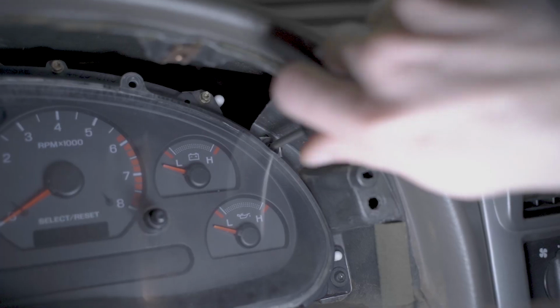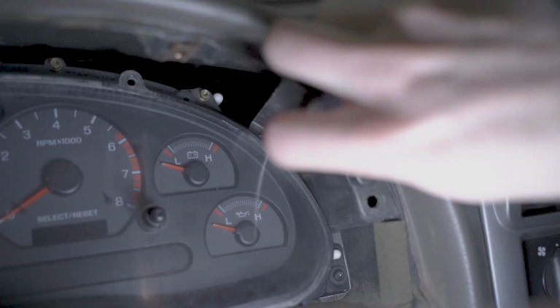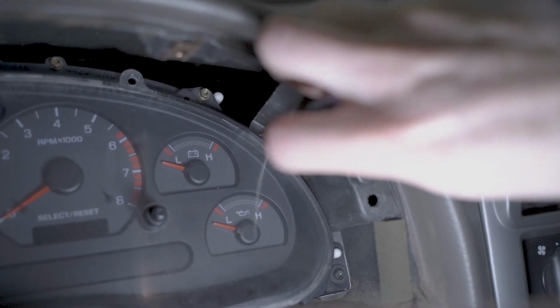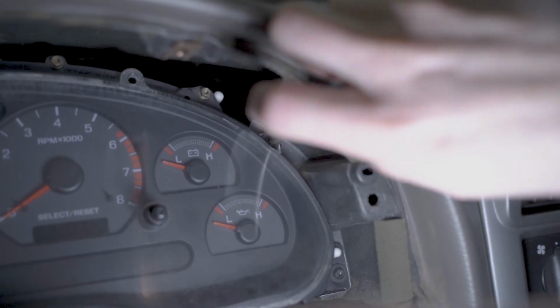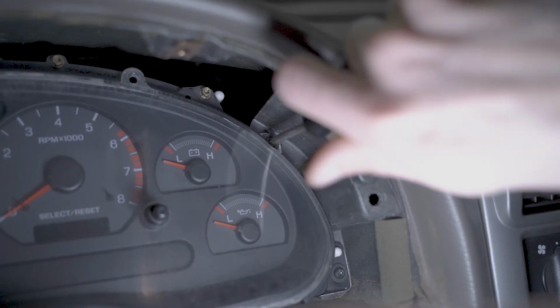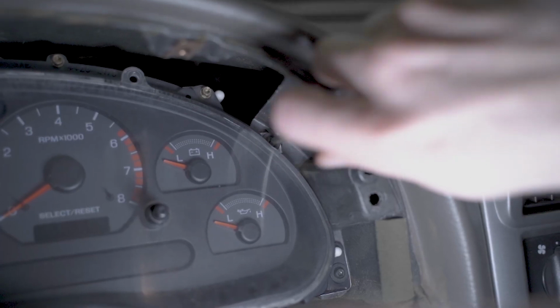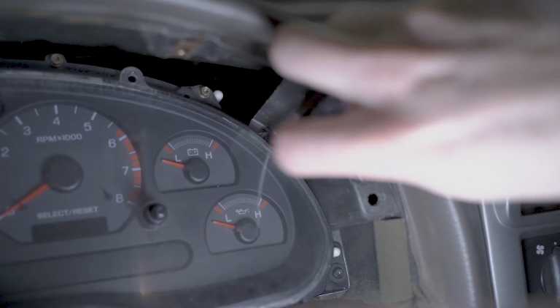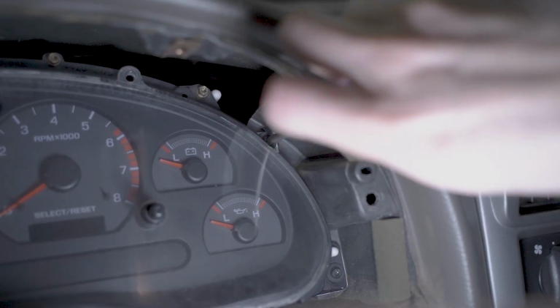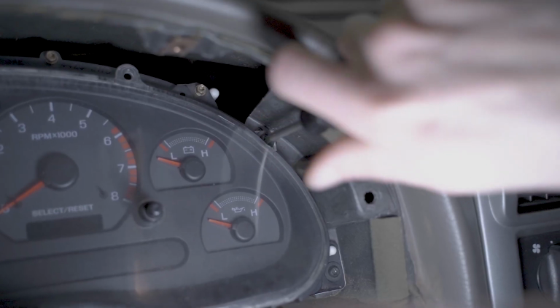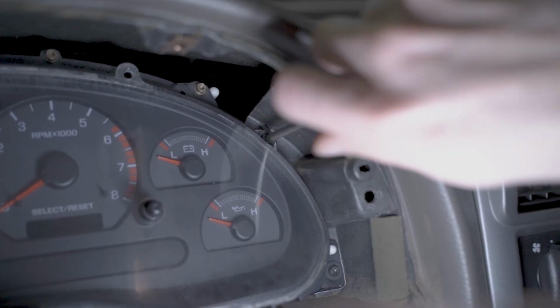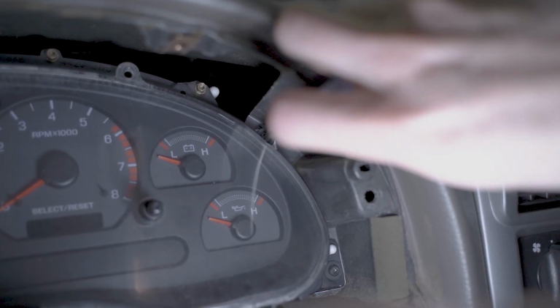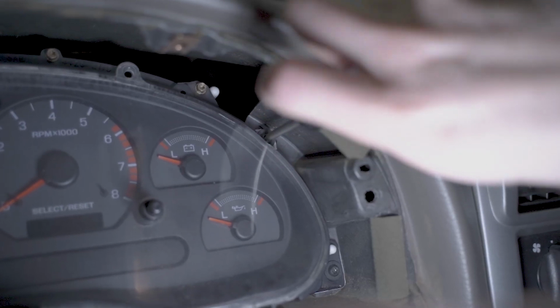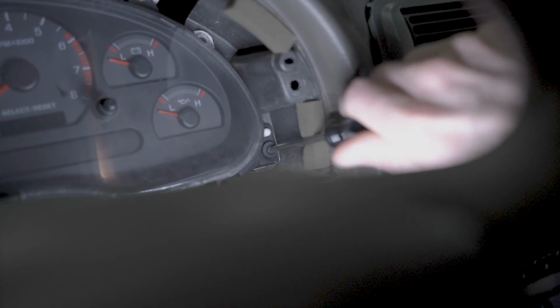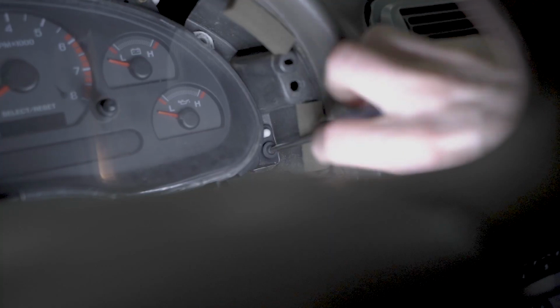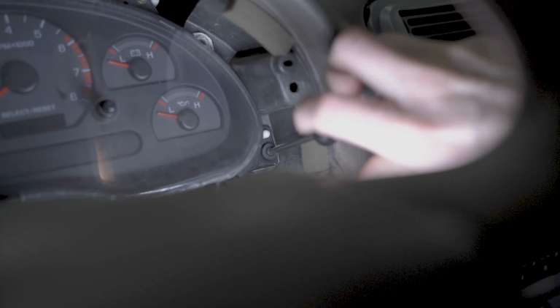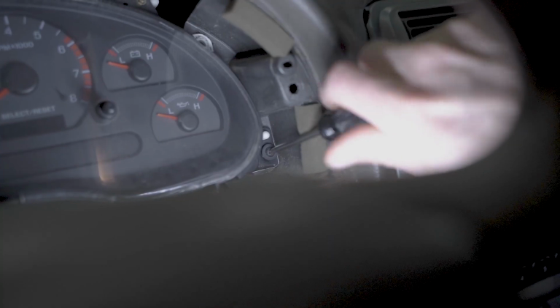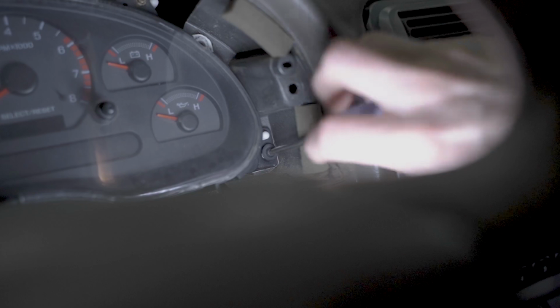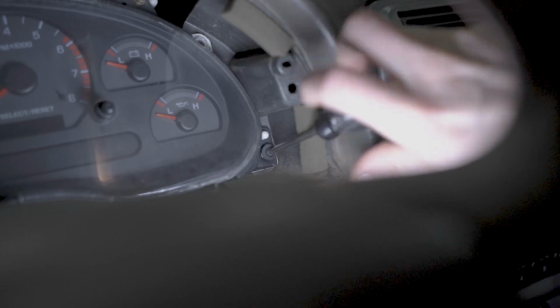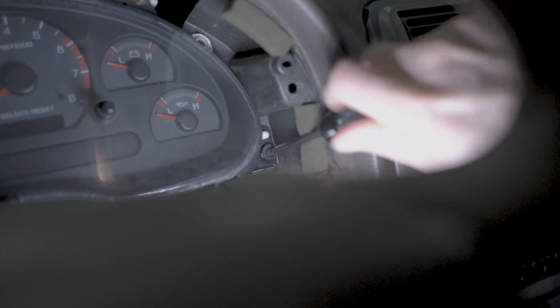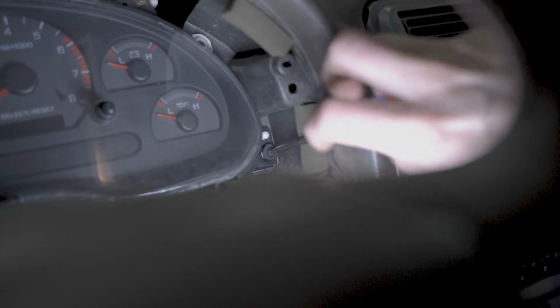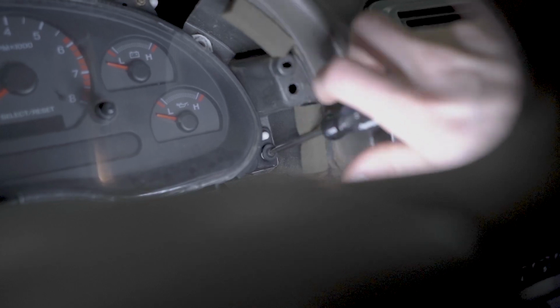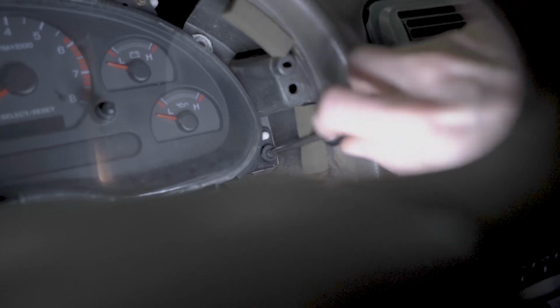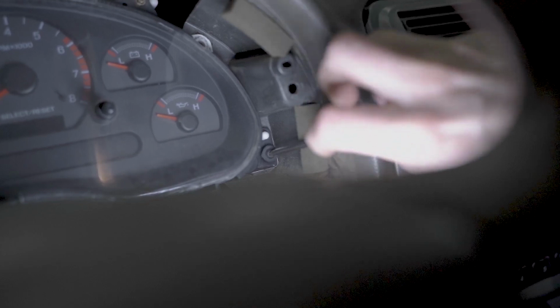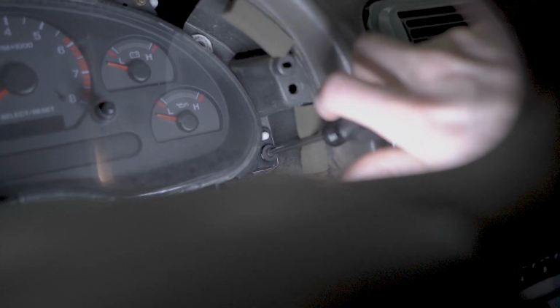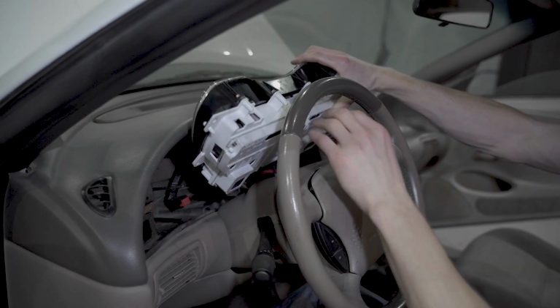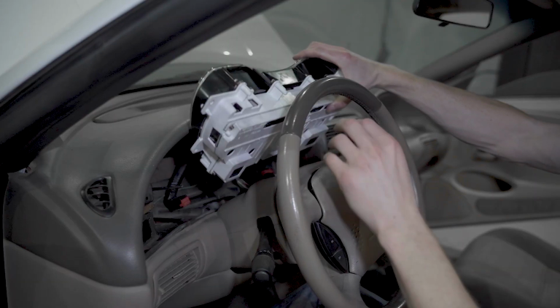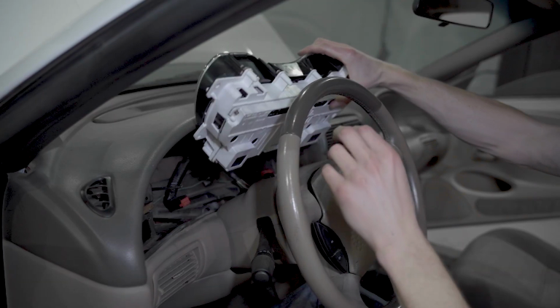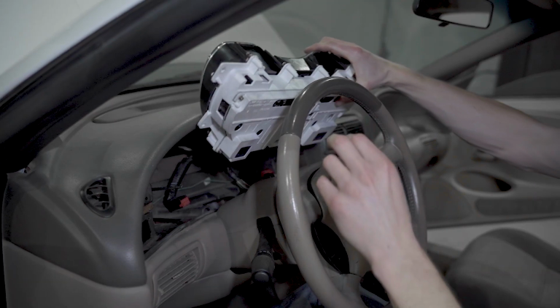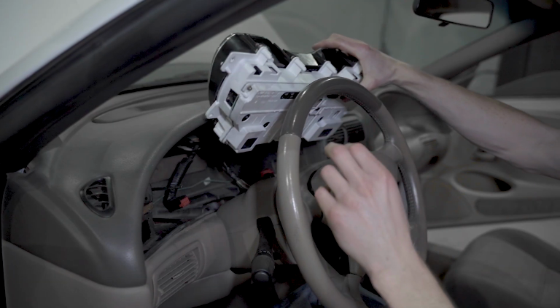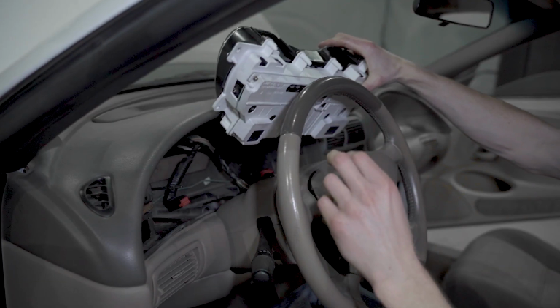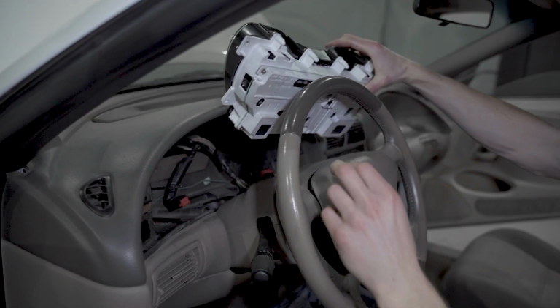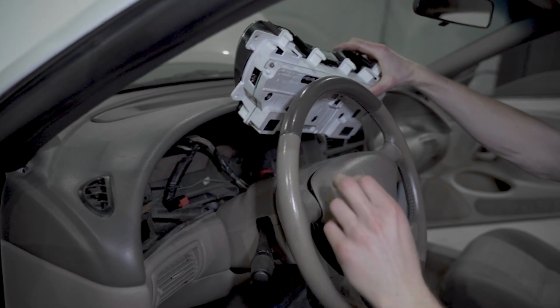We already have a video on how you remove an instrument cluster from an SN95 or New Edge Mustang, so be sure and check that one out.